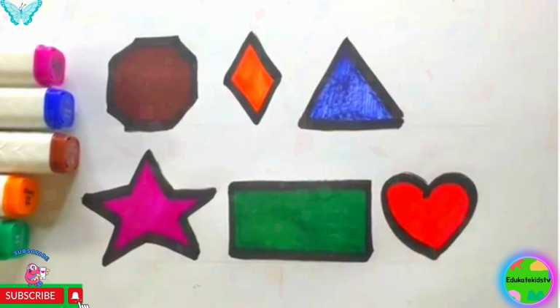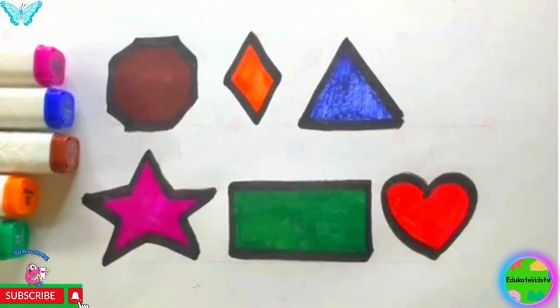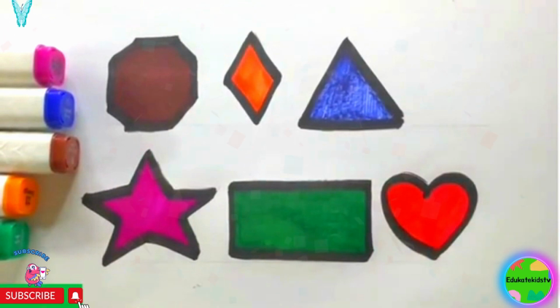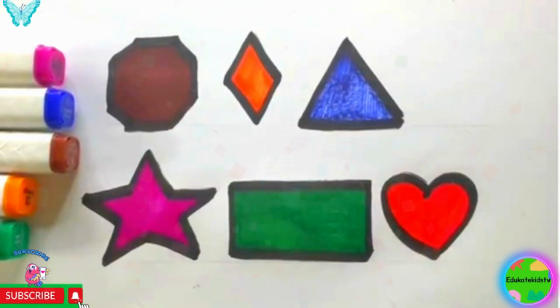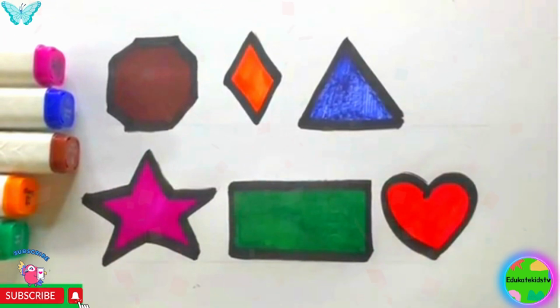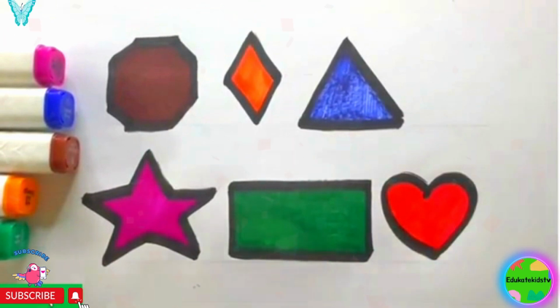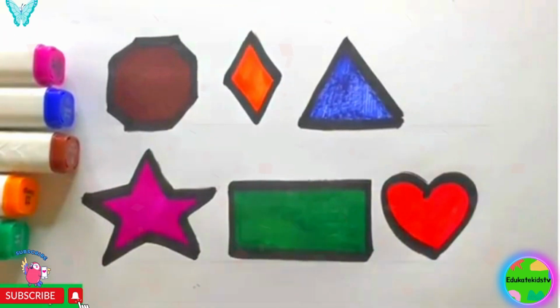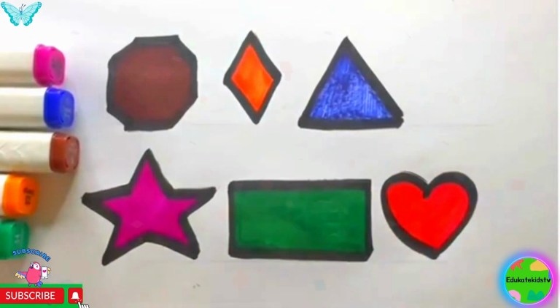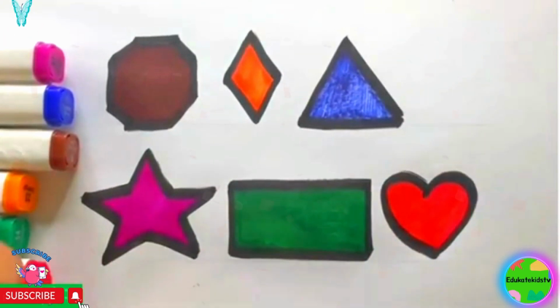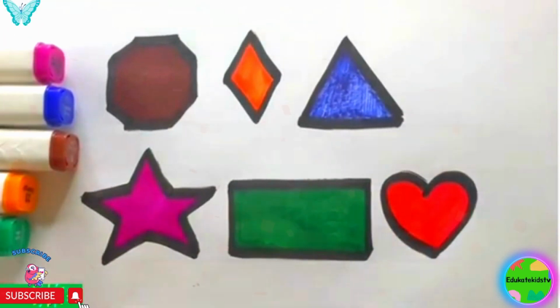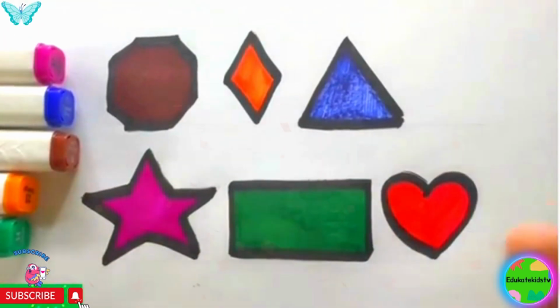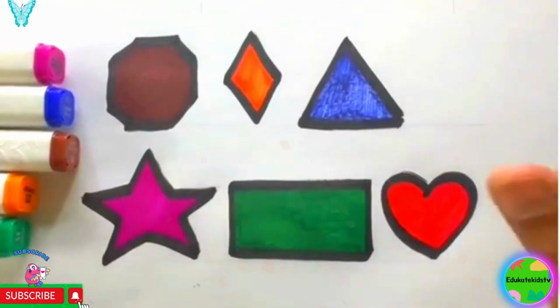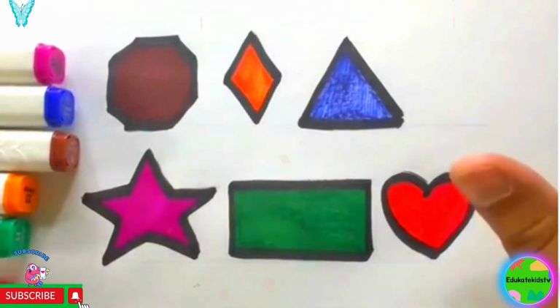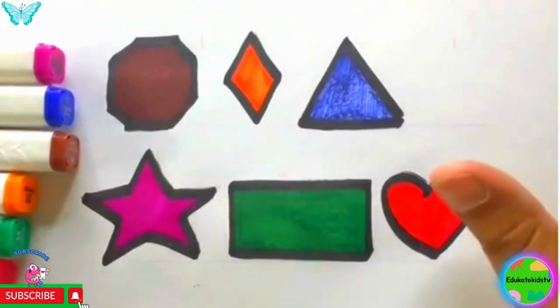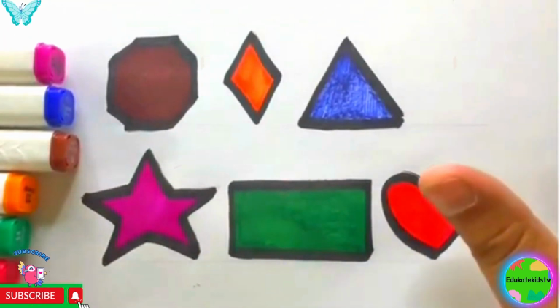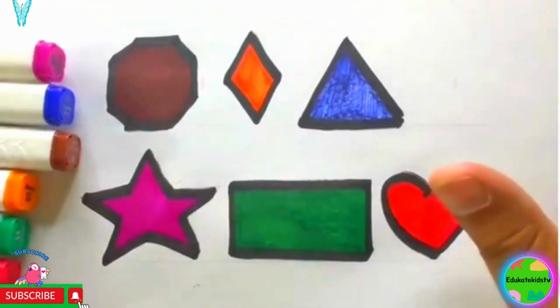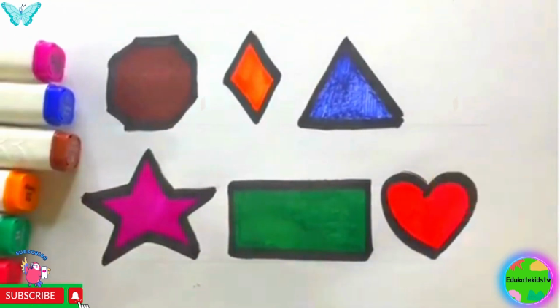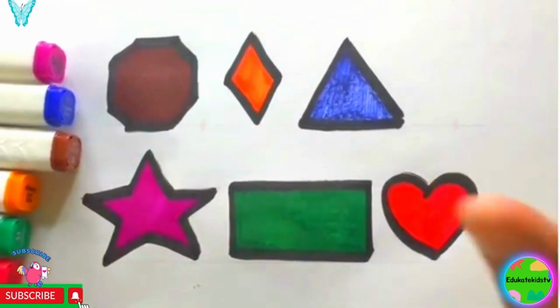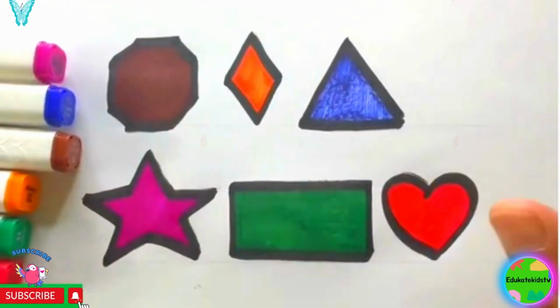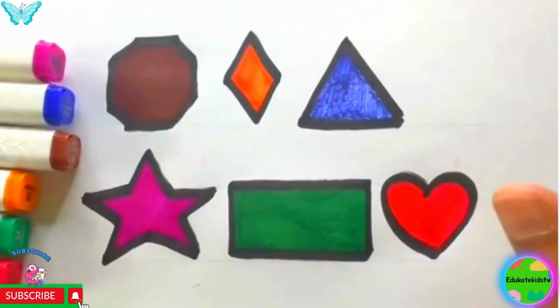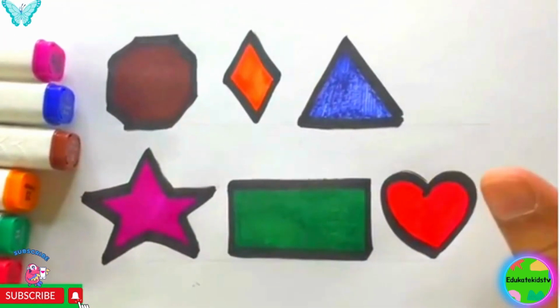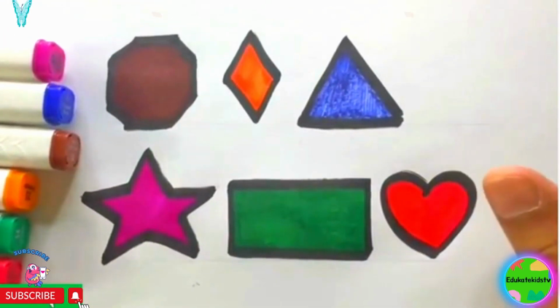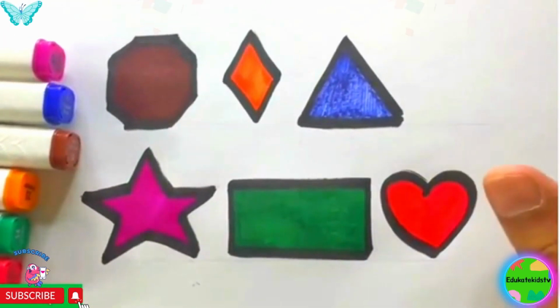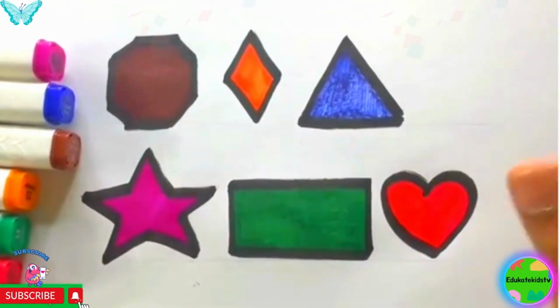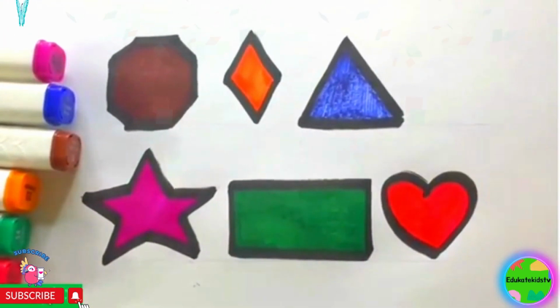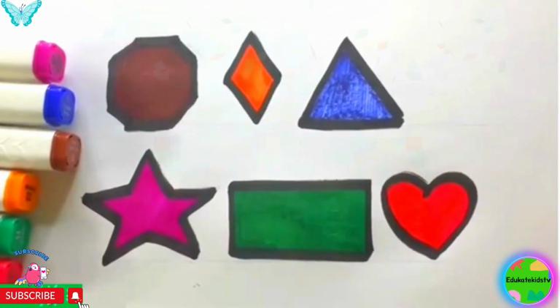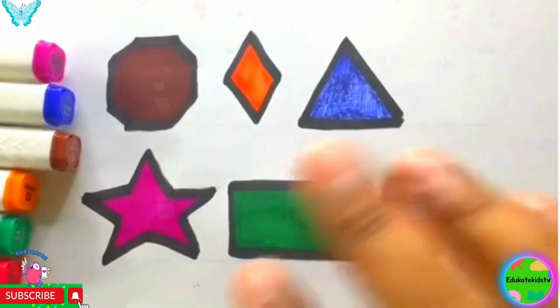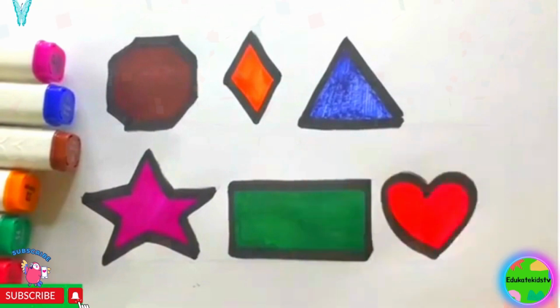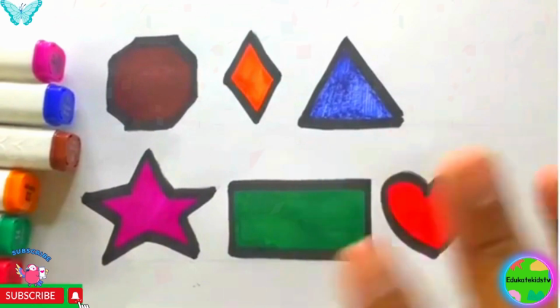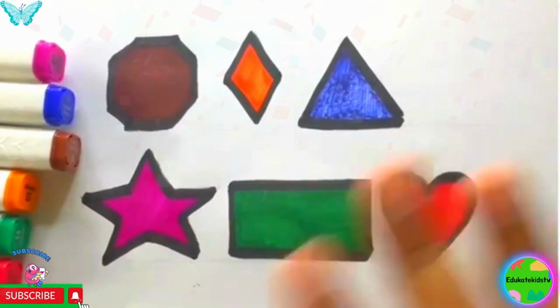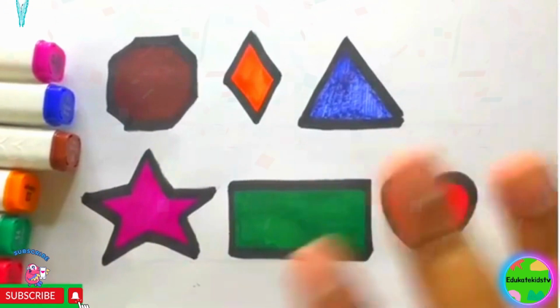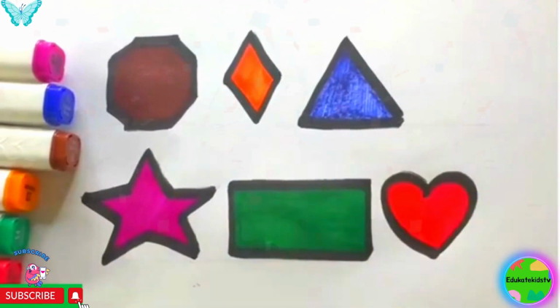I hope you have liked the video. Kindly subscribe to my channel and hit the like button. See you in the next one. Bye bye!